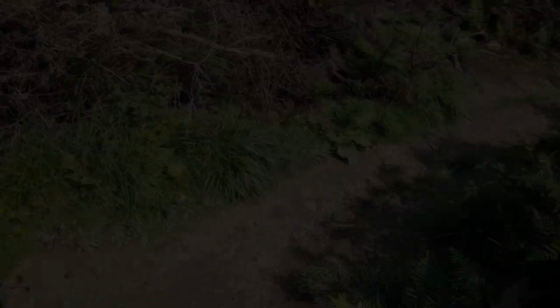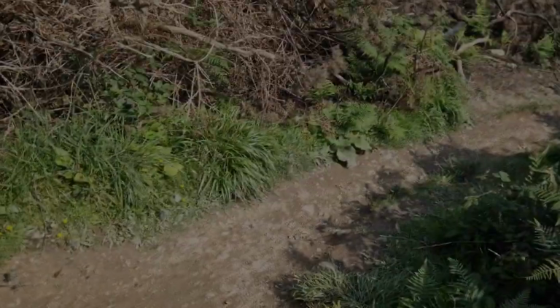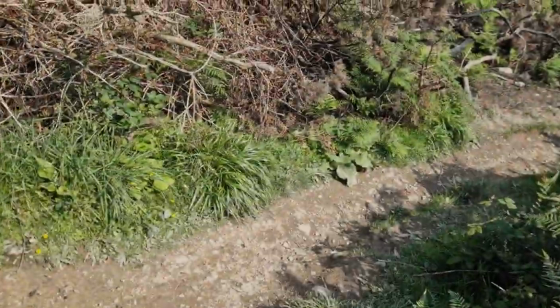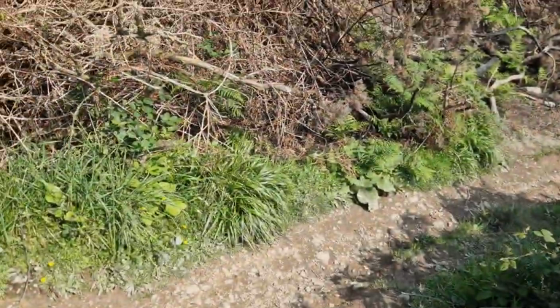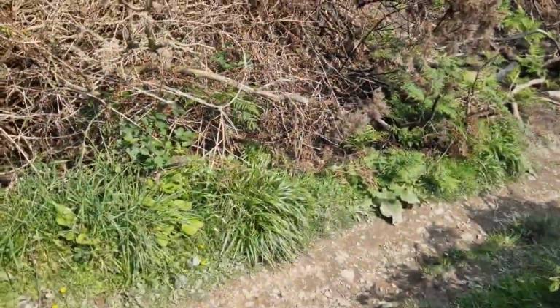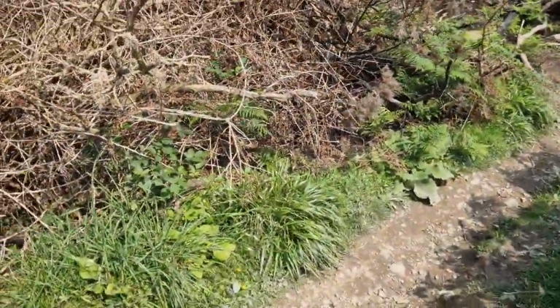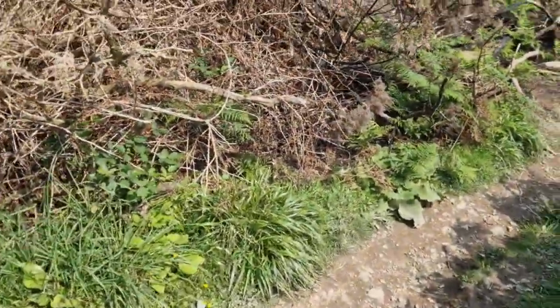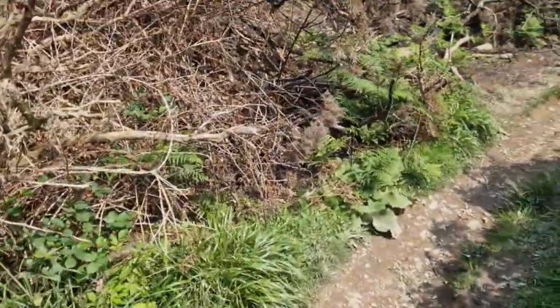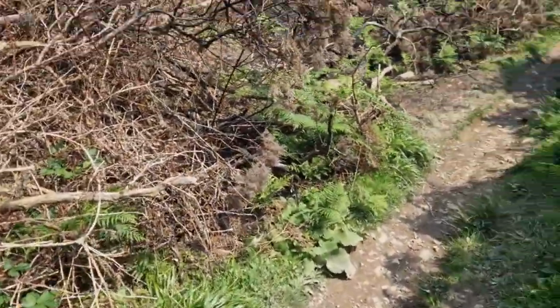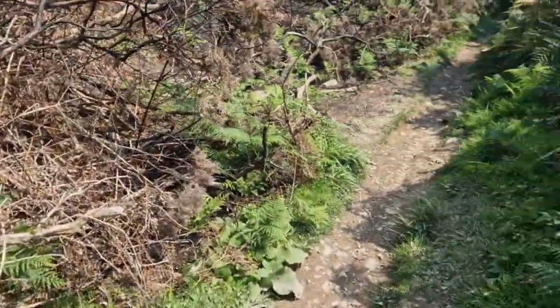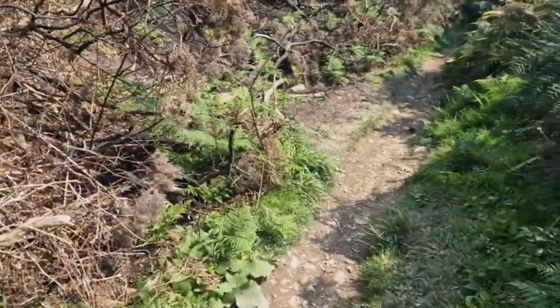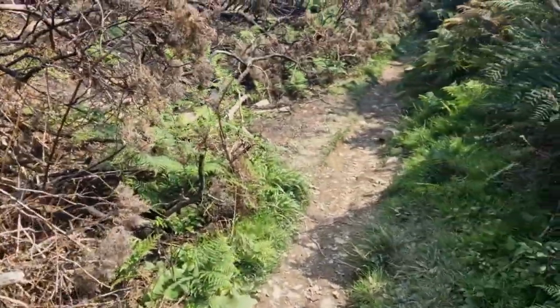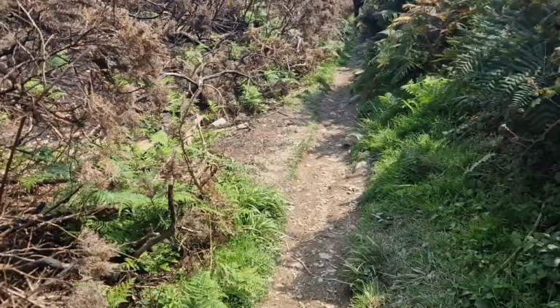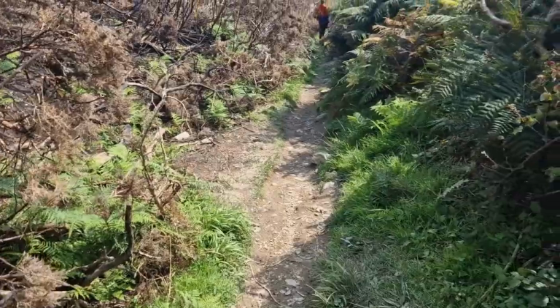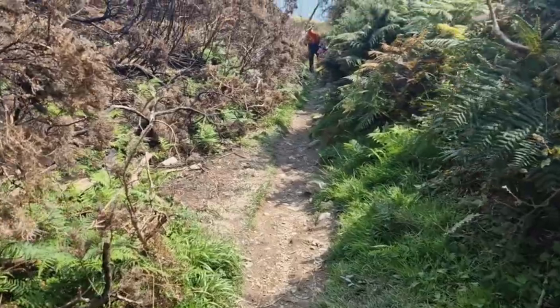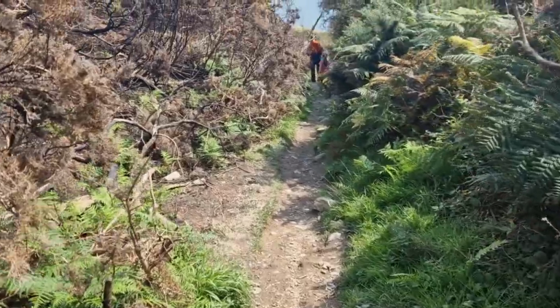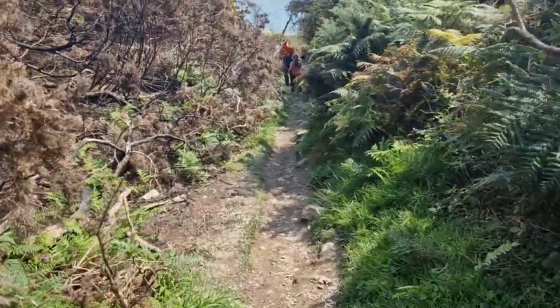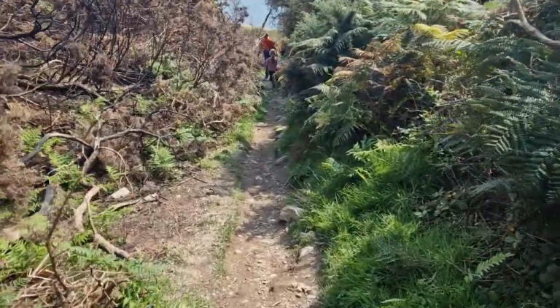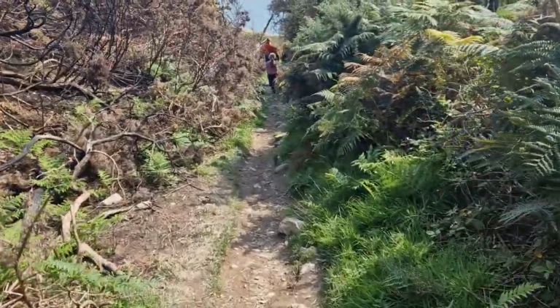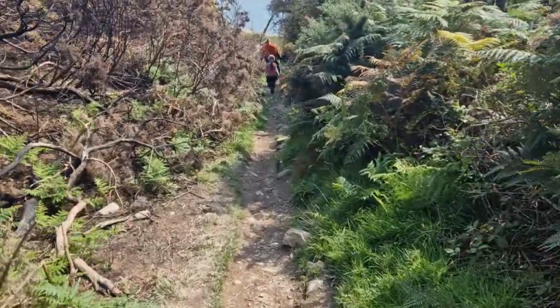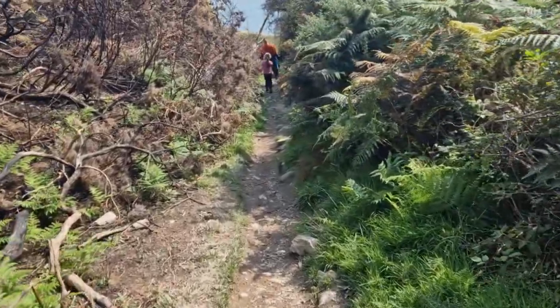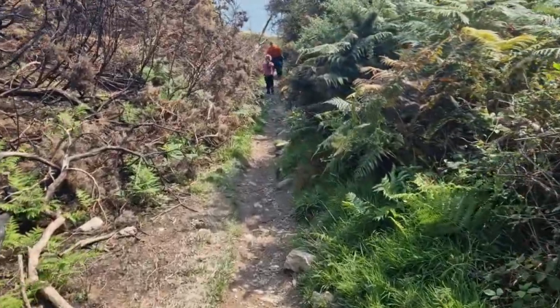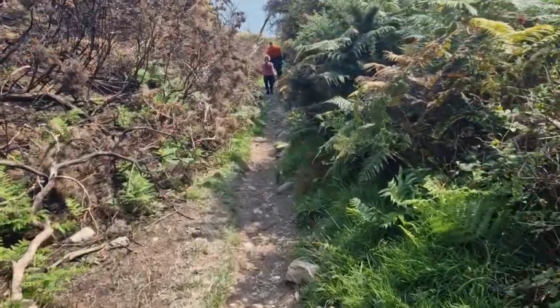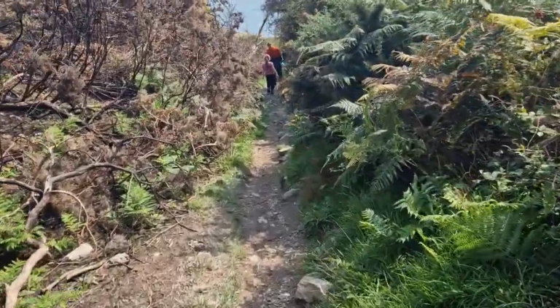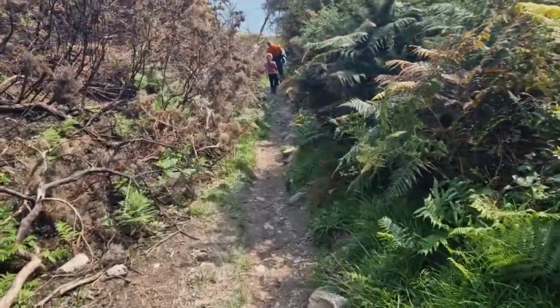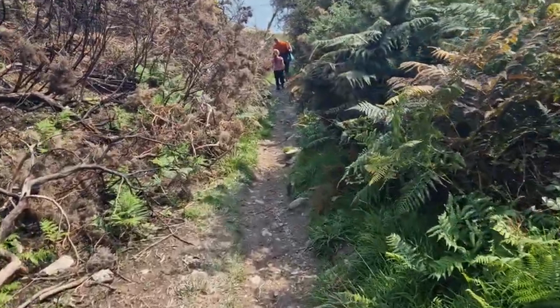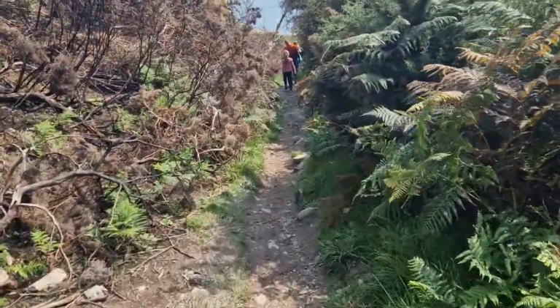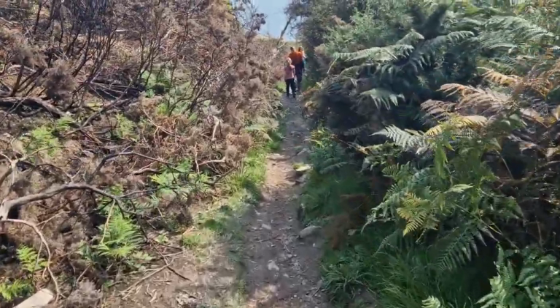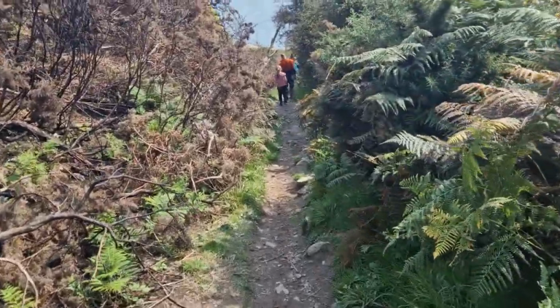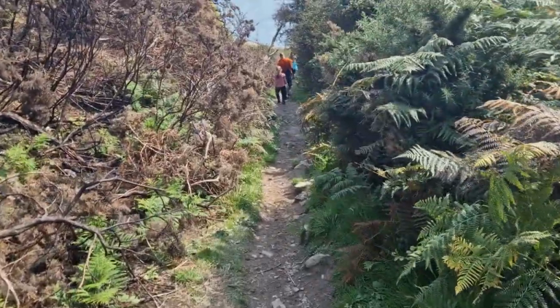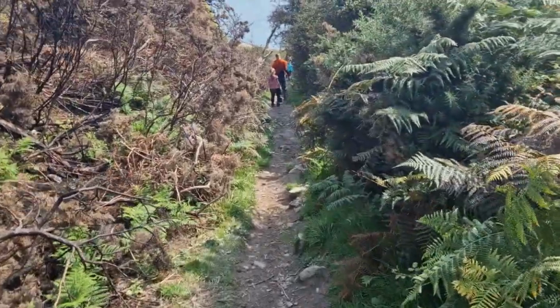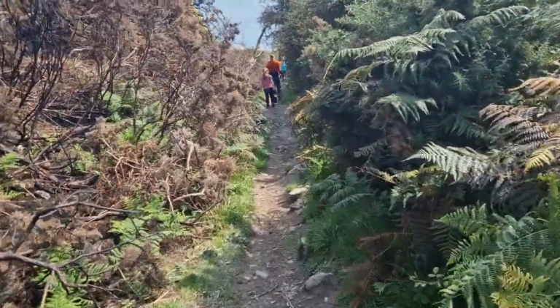I think we're making this descent now down to the brickworks — not the best of tracks I've ever seen but it's also not too terrible.